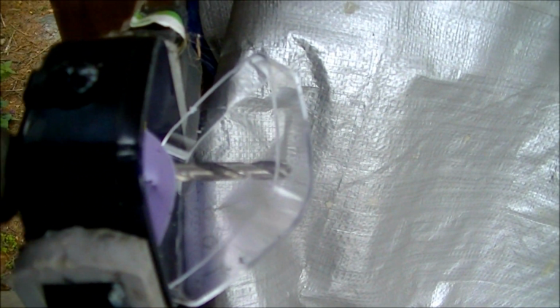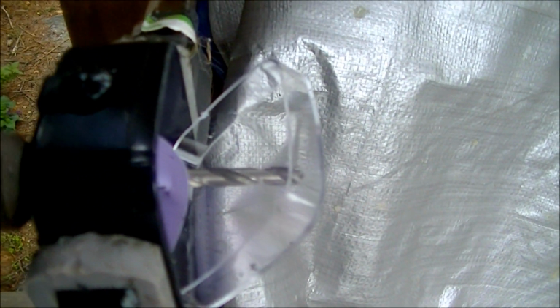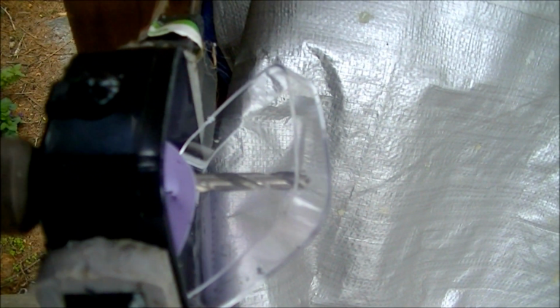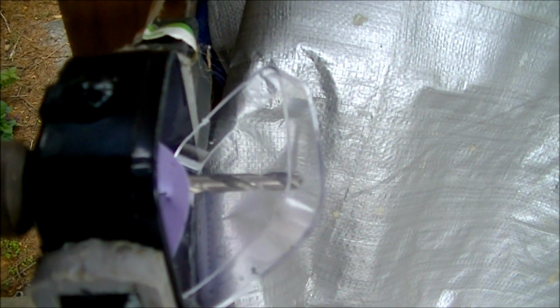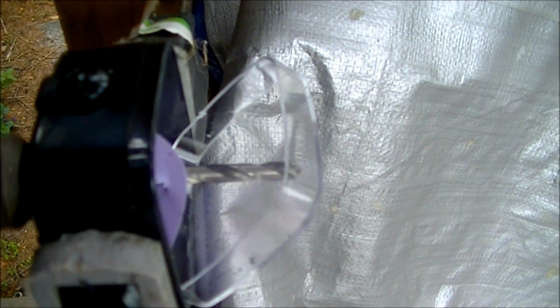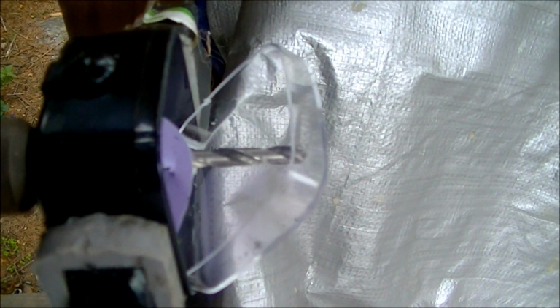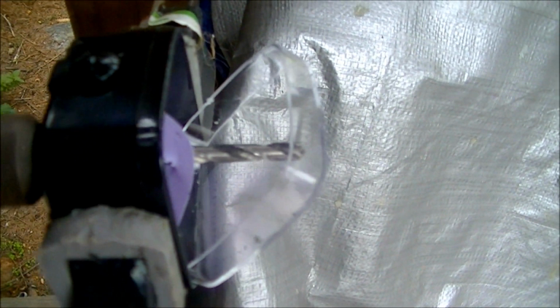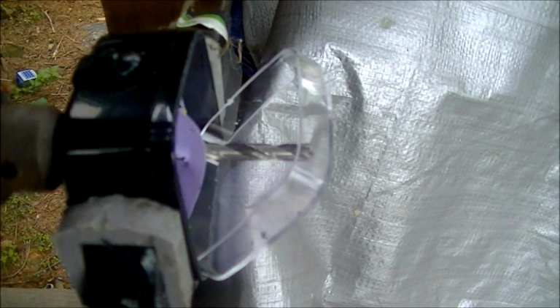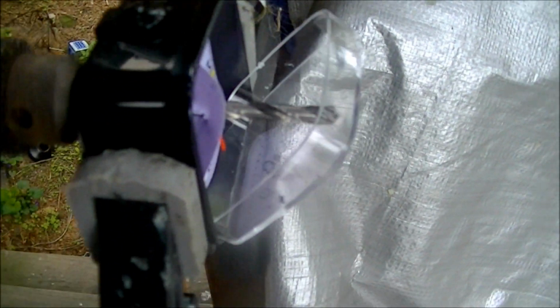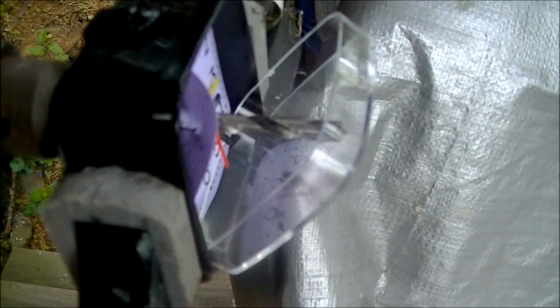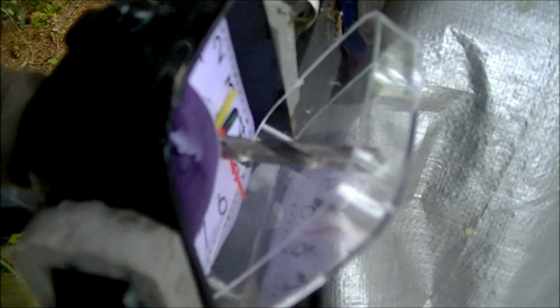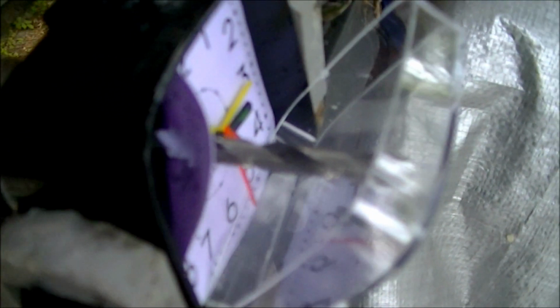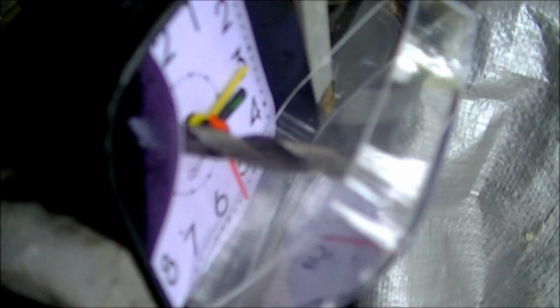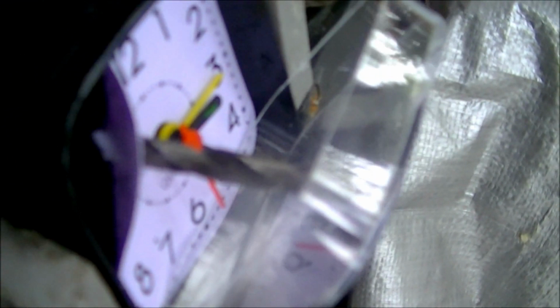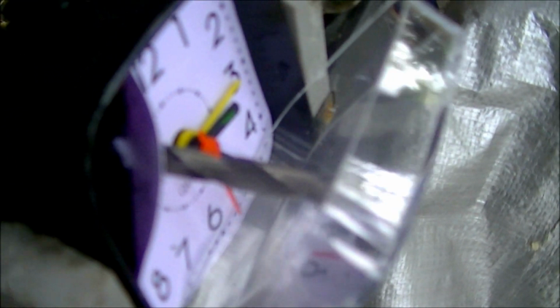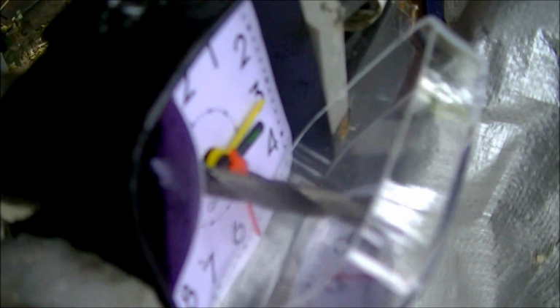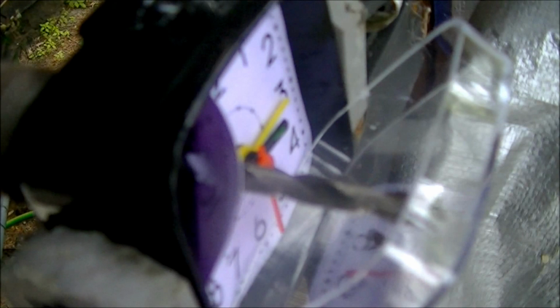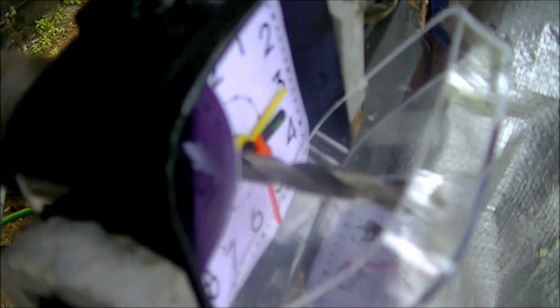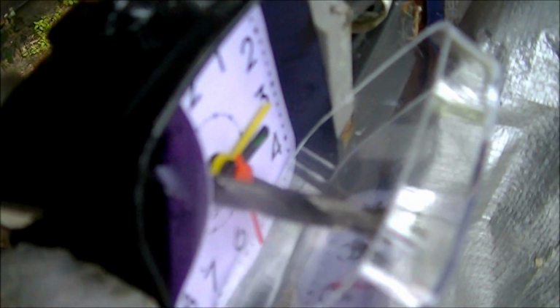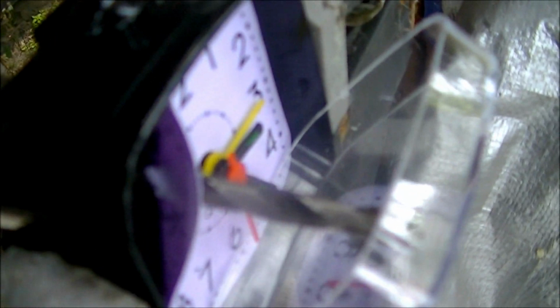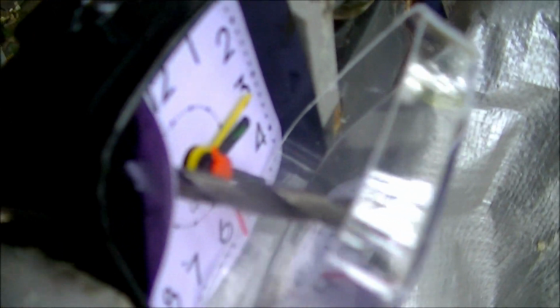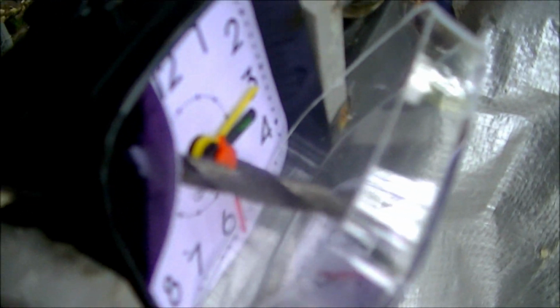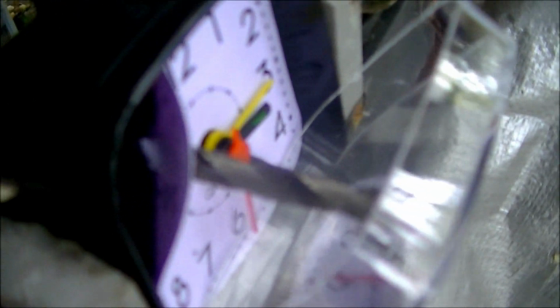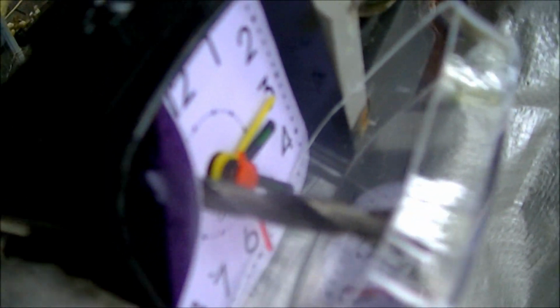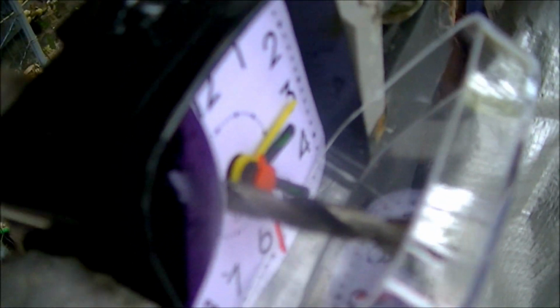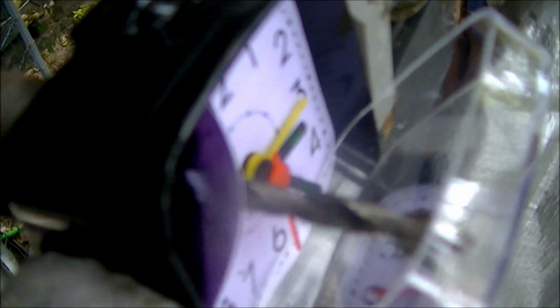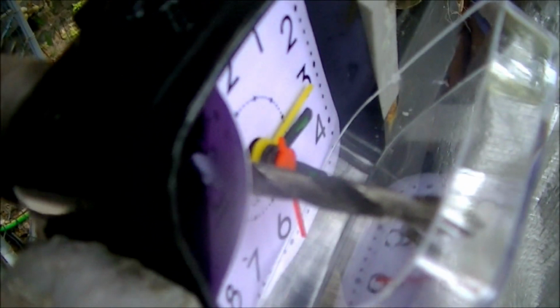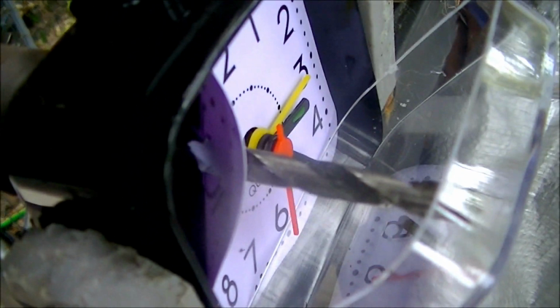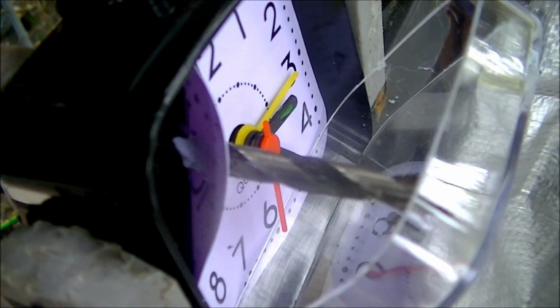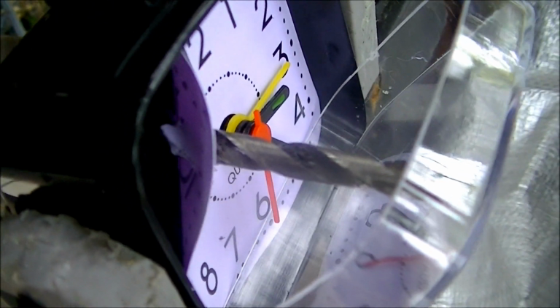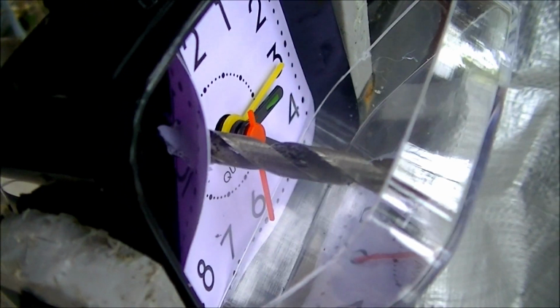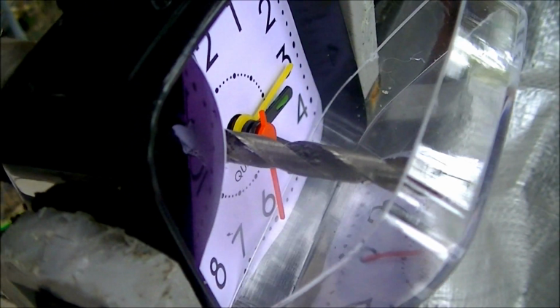And that, my friends, is how you drill through an alarm clock.